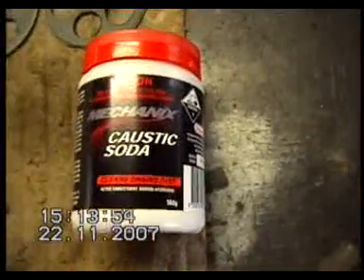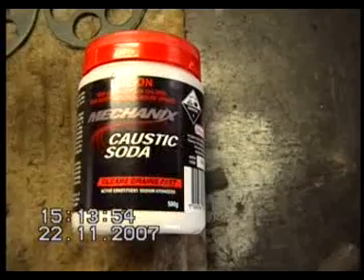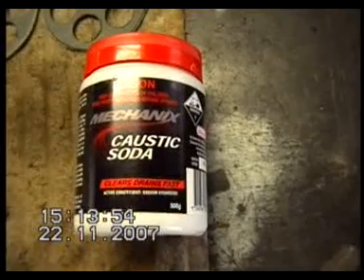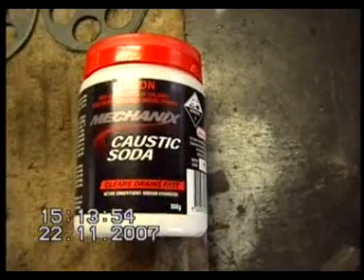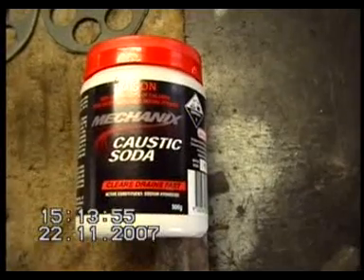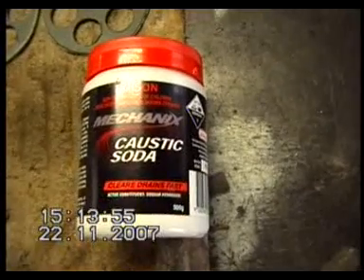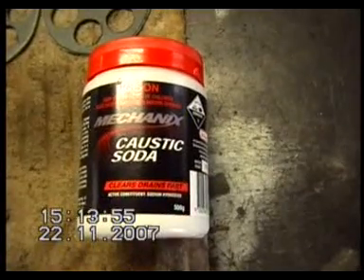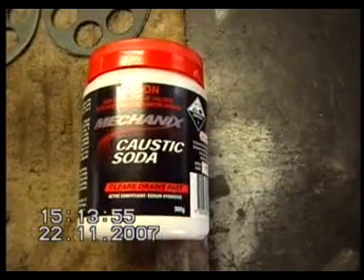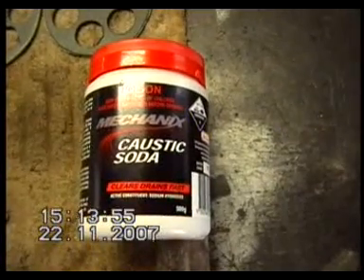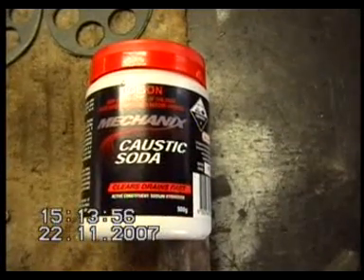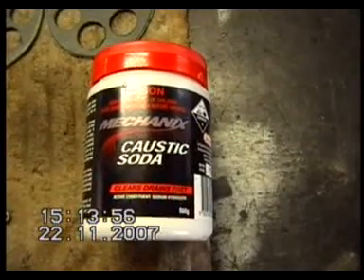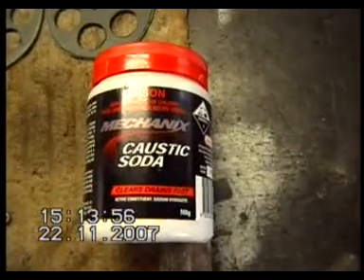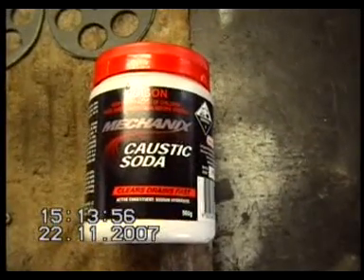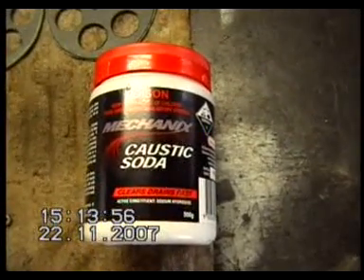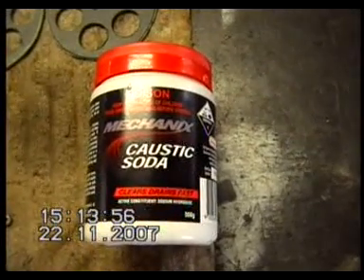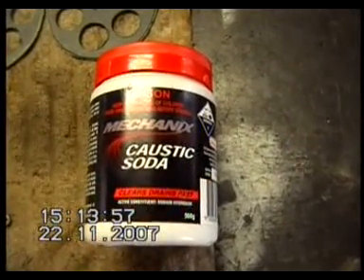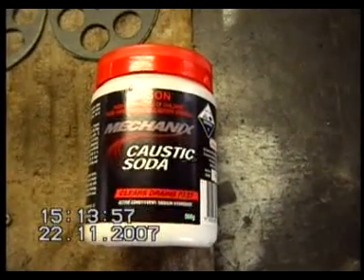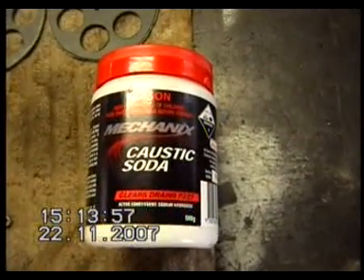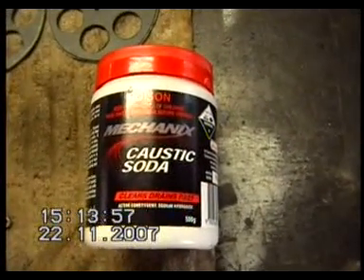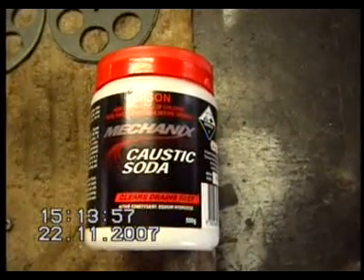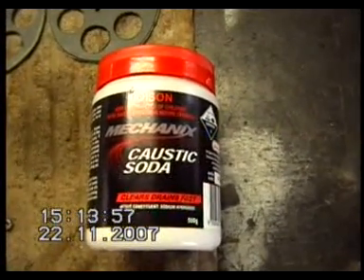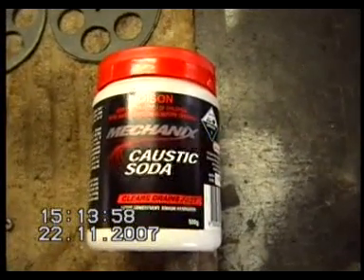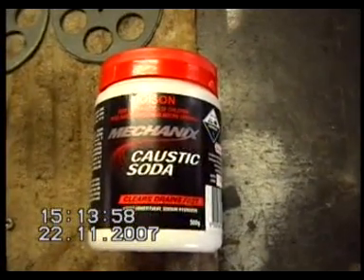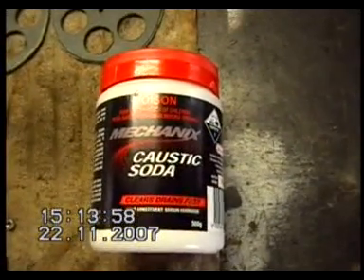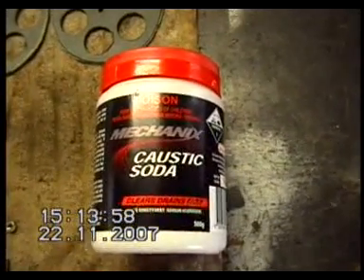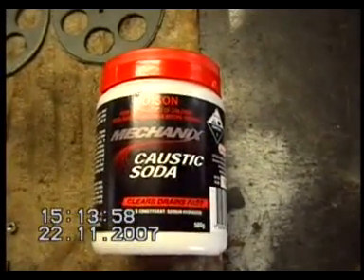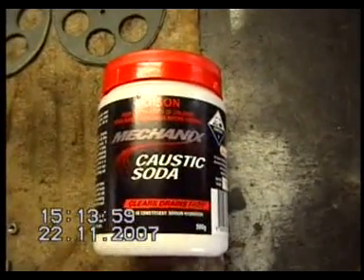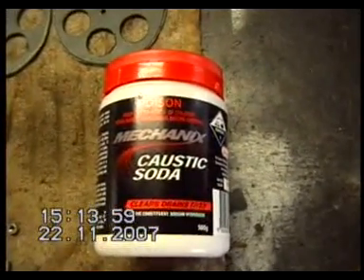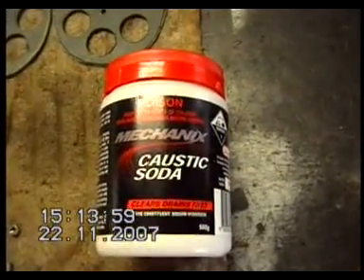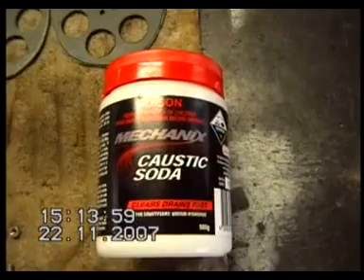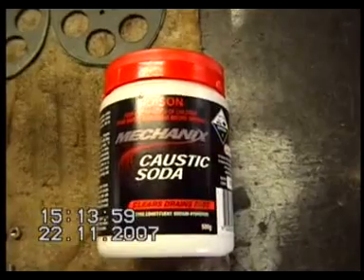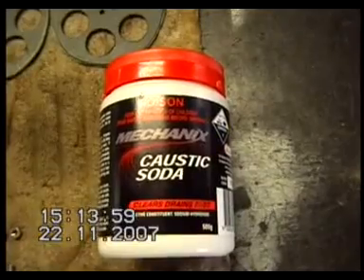And there's our caustic soda. That's everything we should need to get up and running. I'll do another video when it's all assembled.